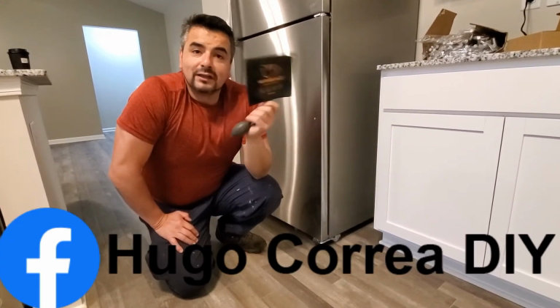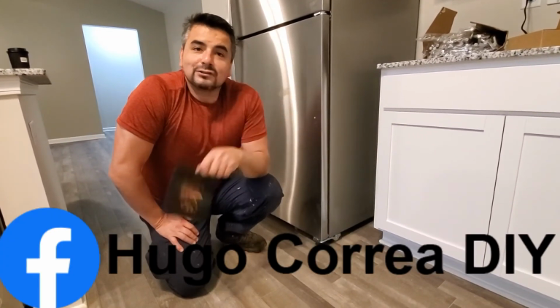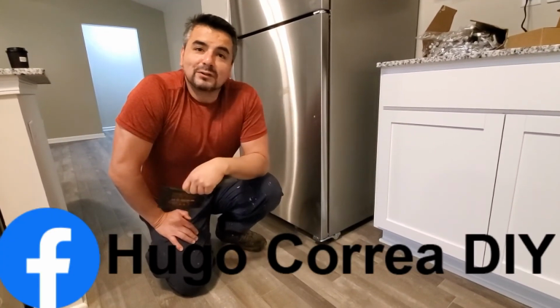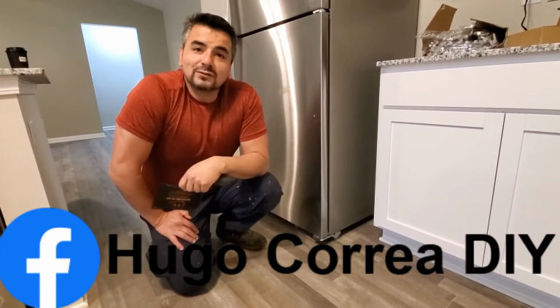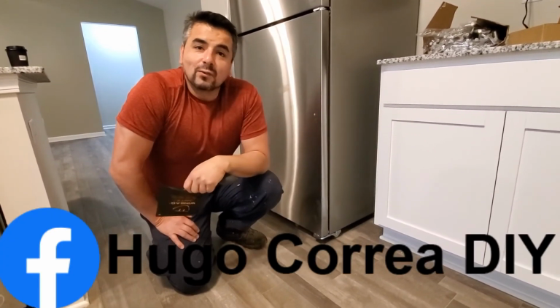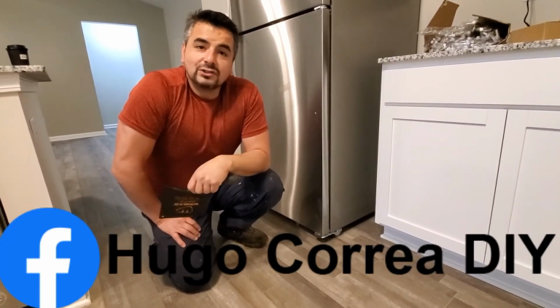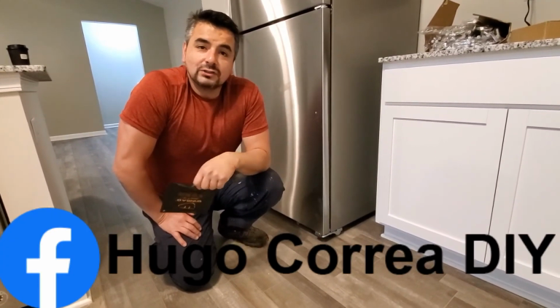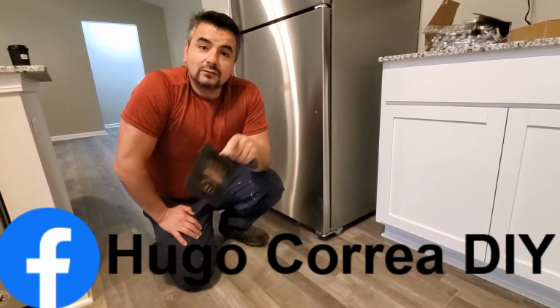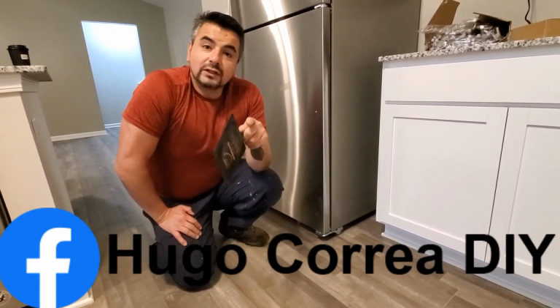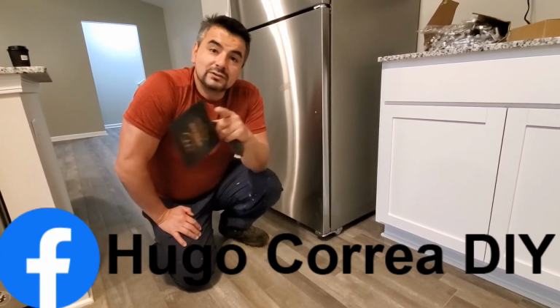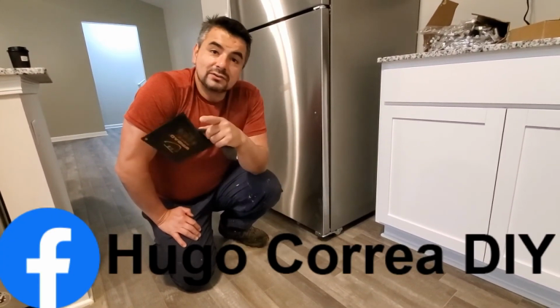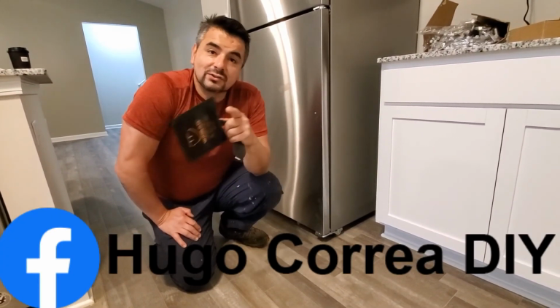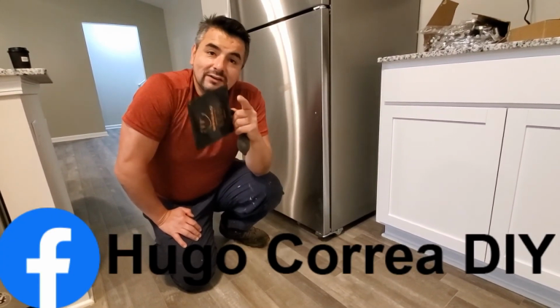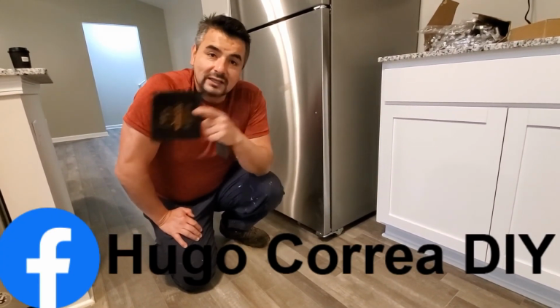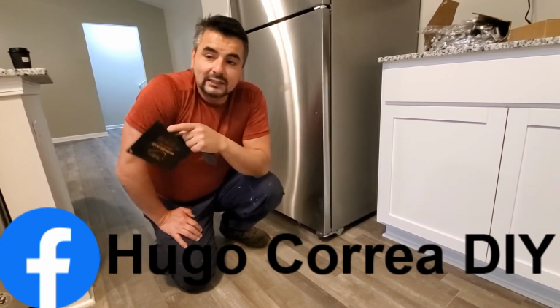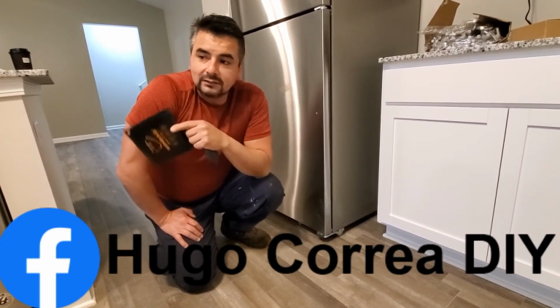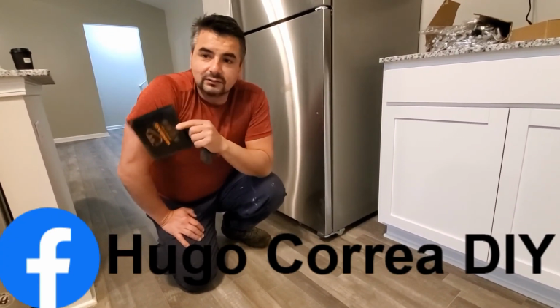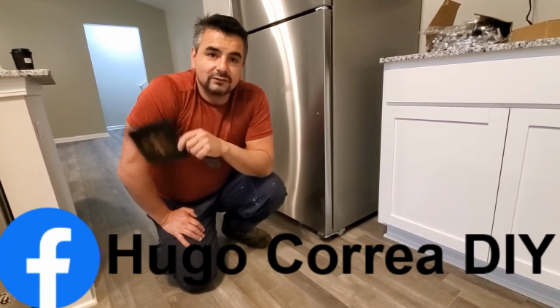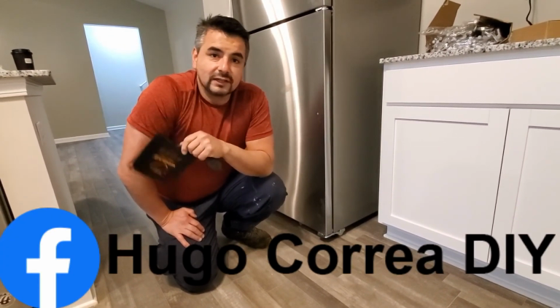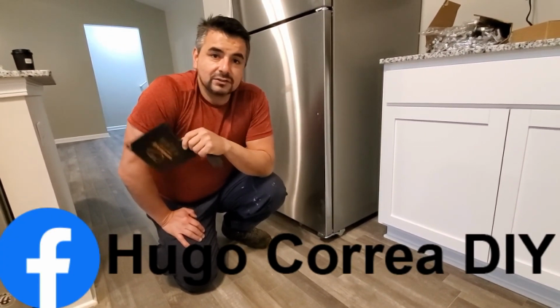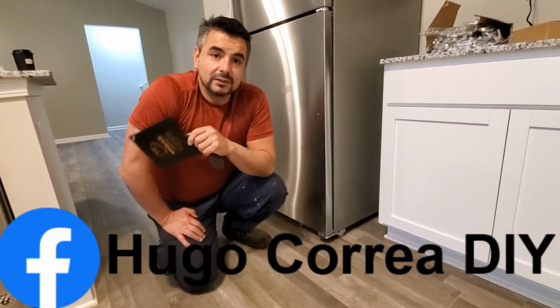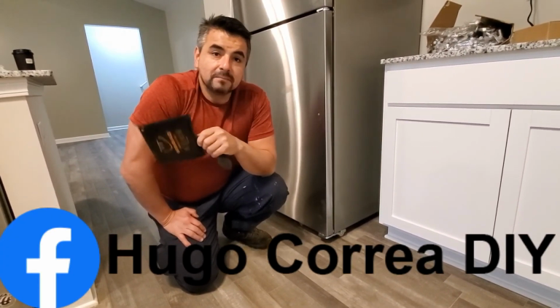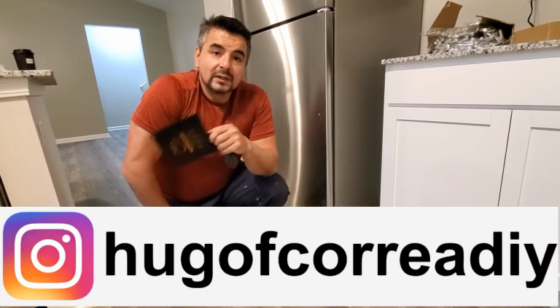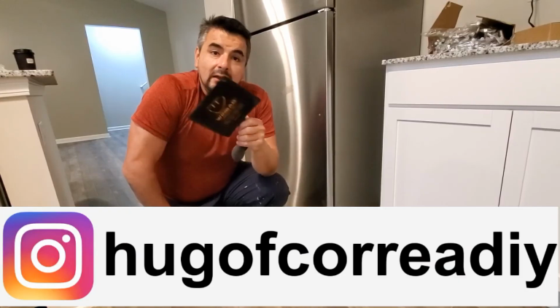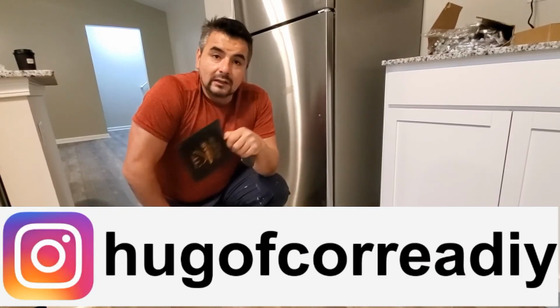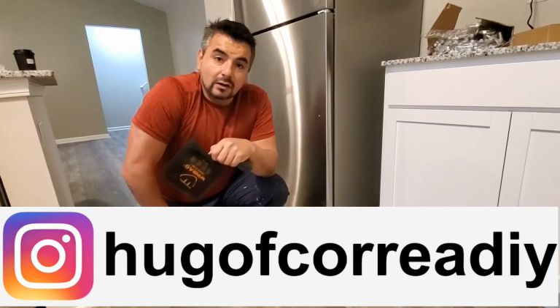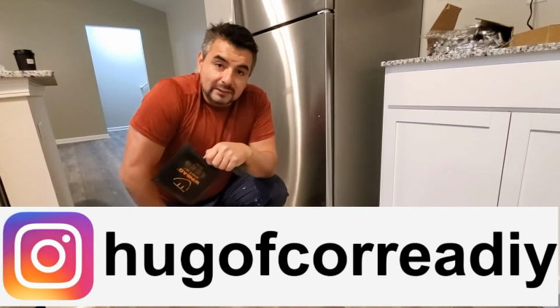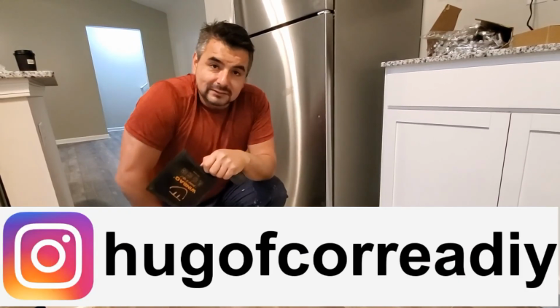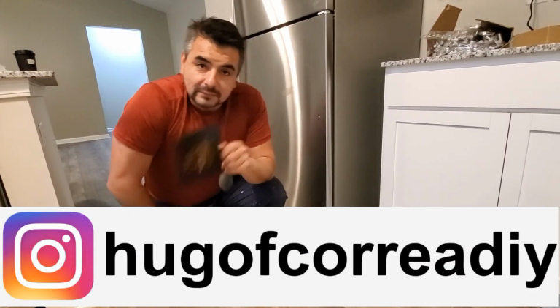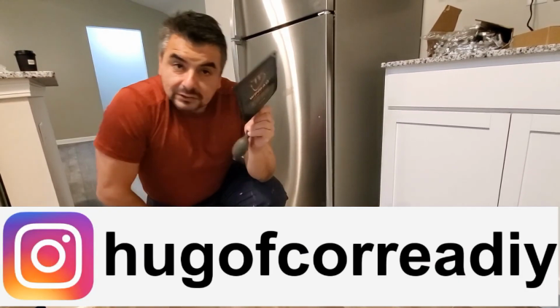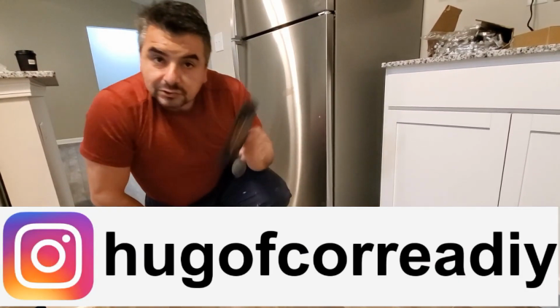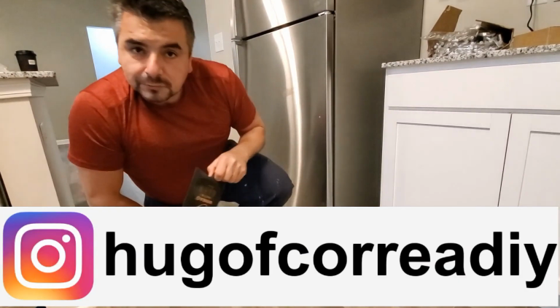Thank you so much for watching. Don't forget to subscribe, hit that little notification bell, and comment. I'll see you soon.